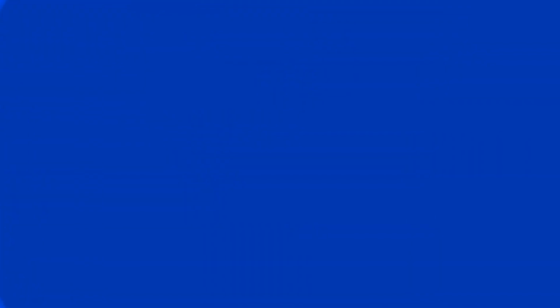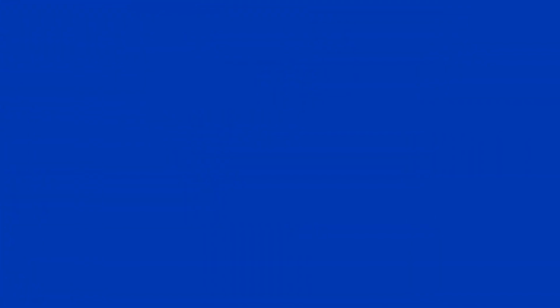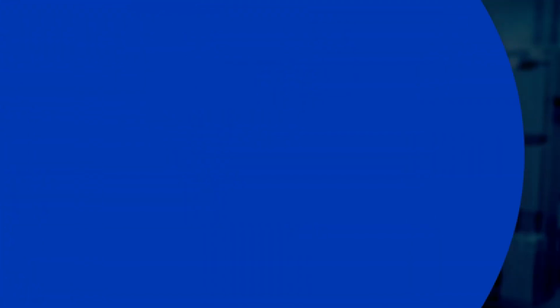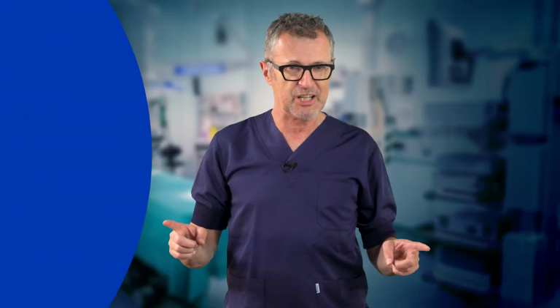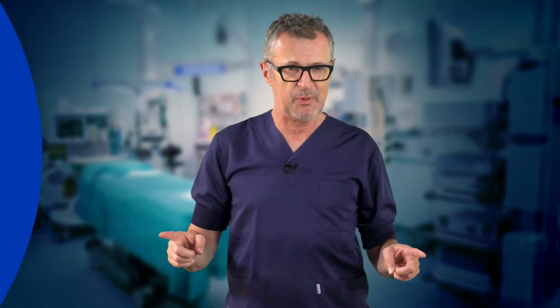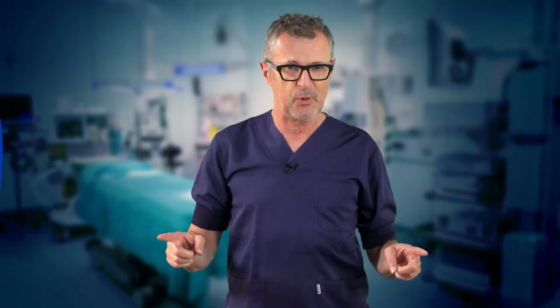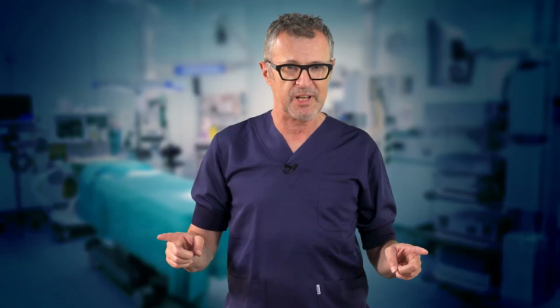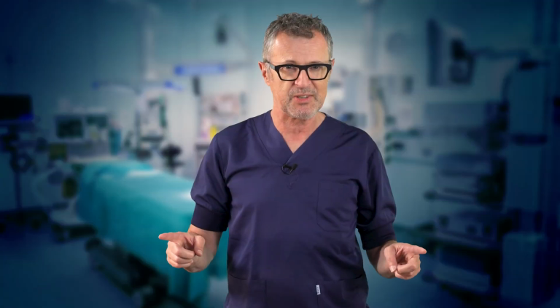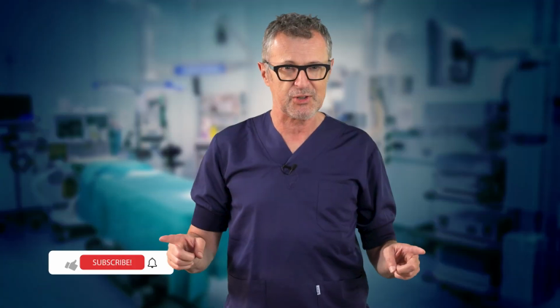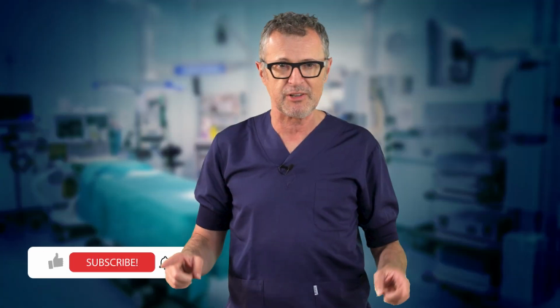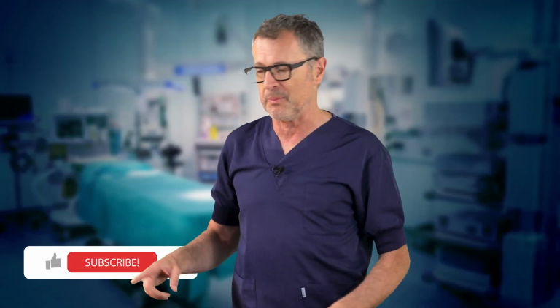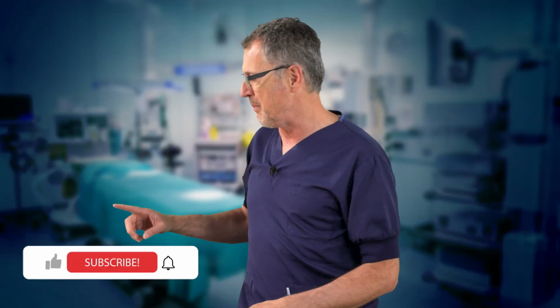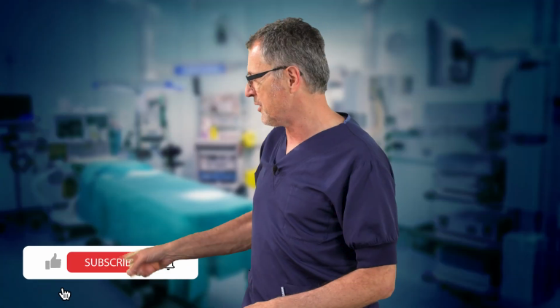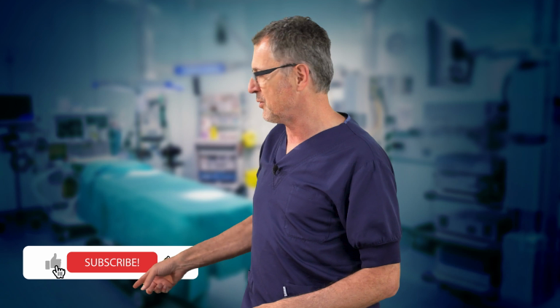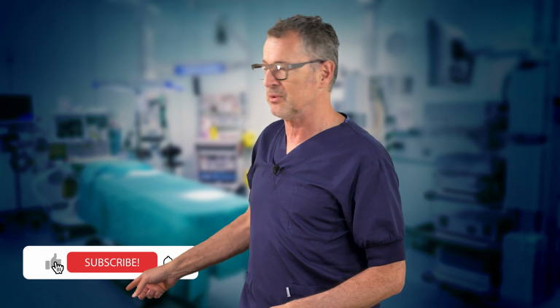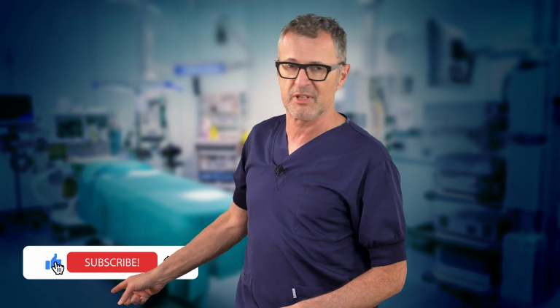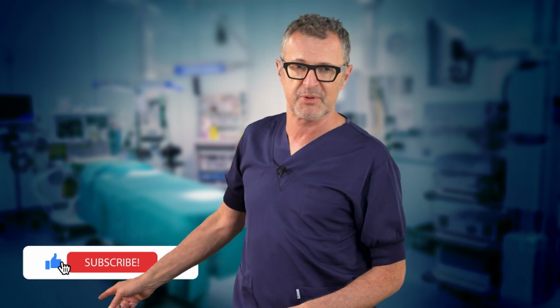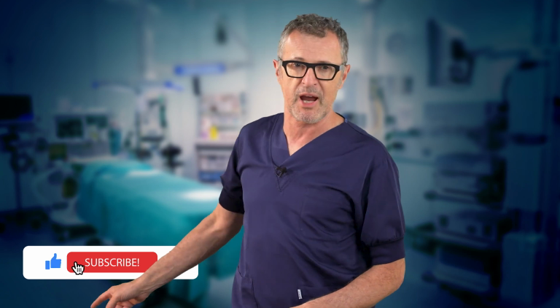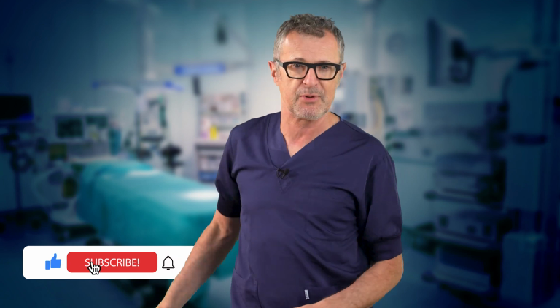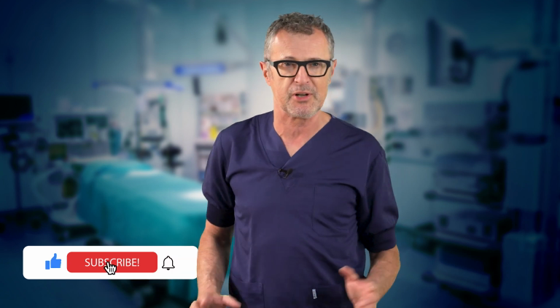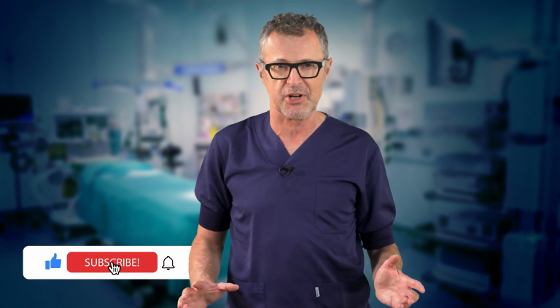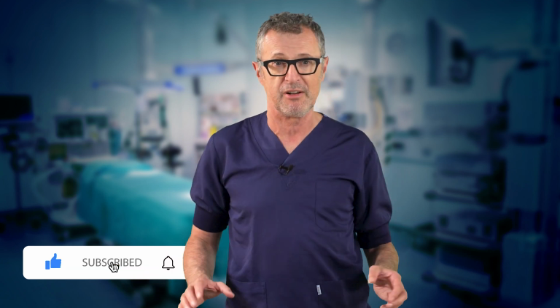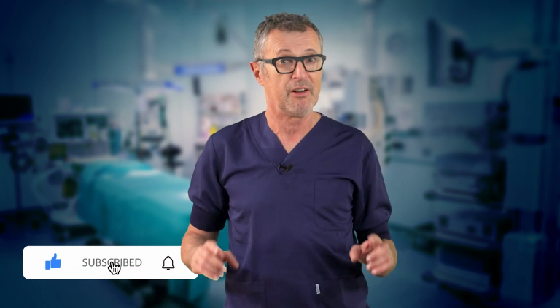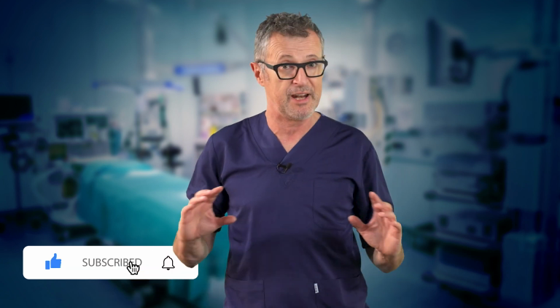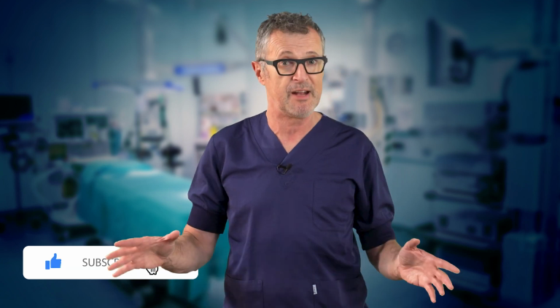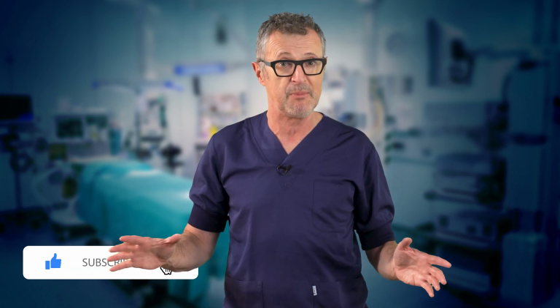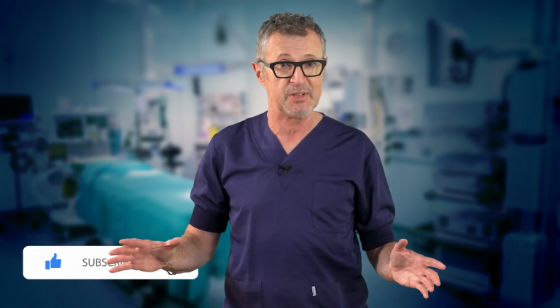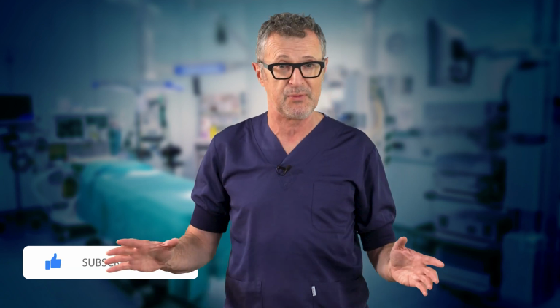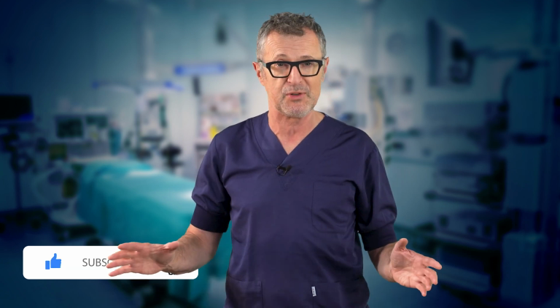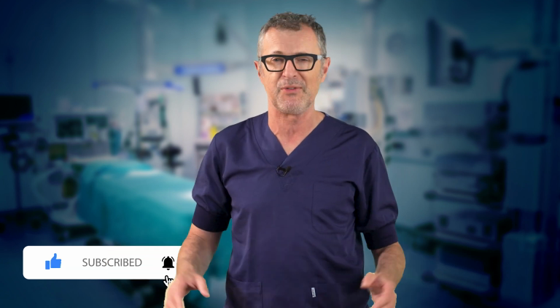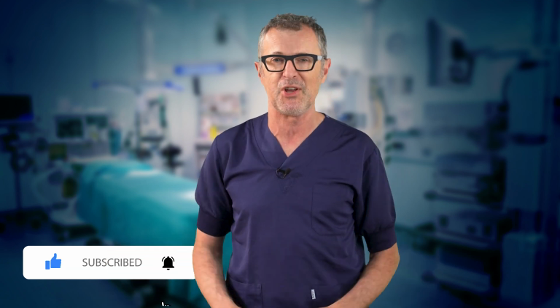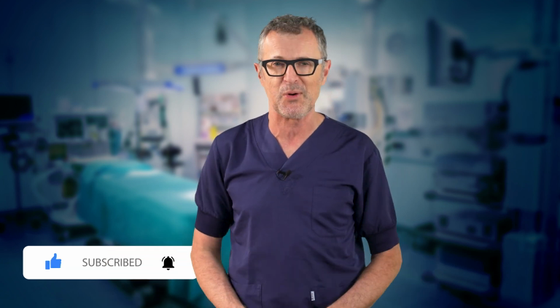Just before we get started, make sure to subscribe to our channel and never miss future videos.